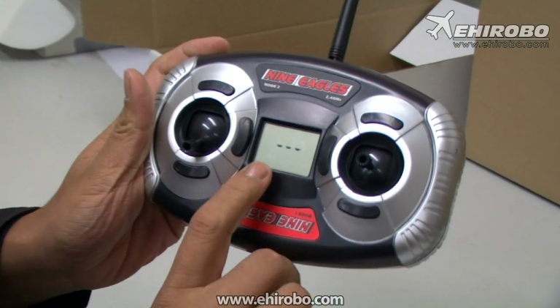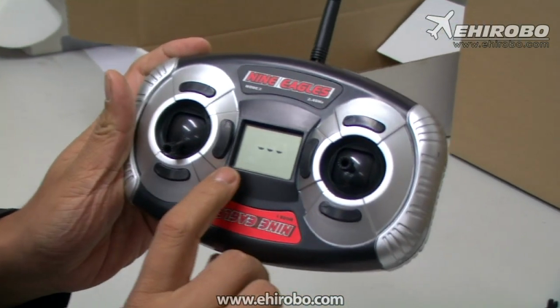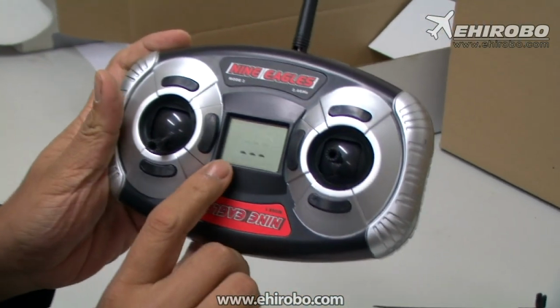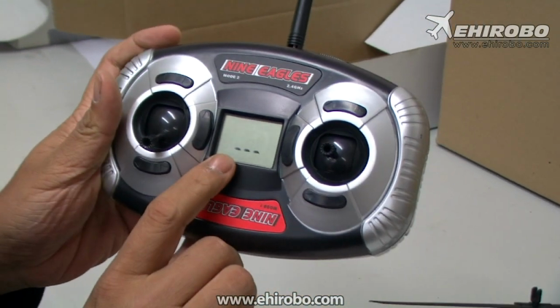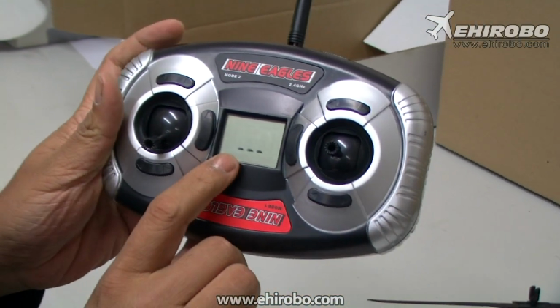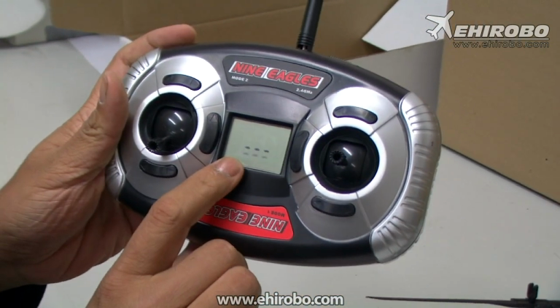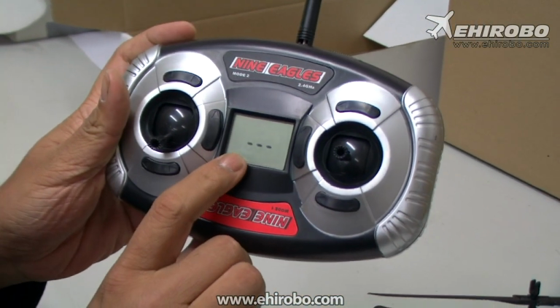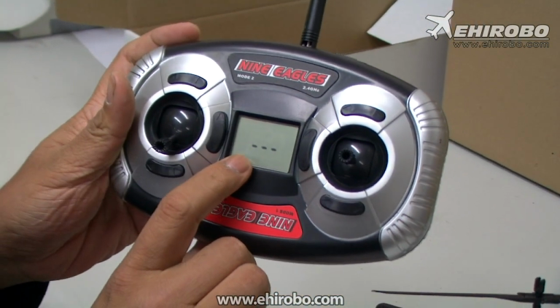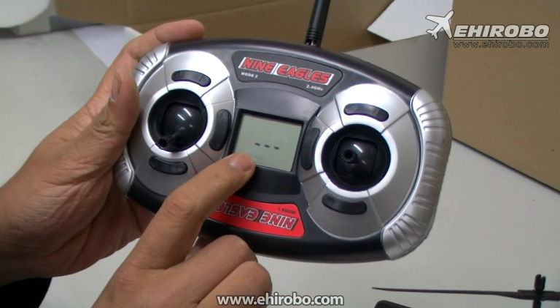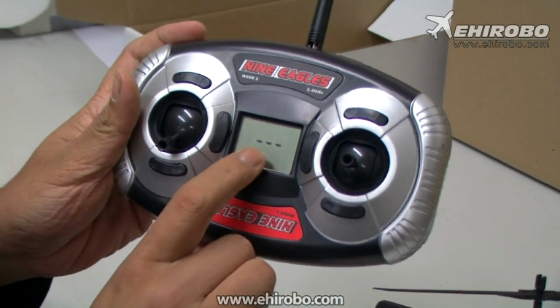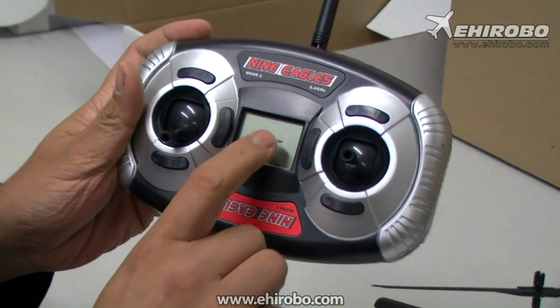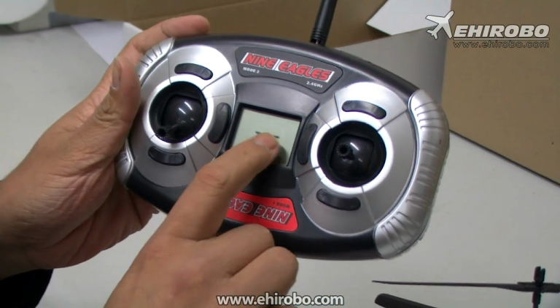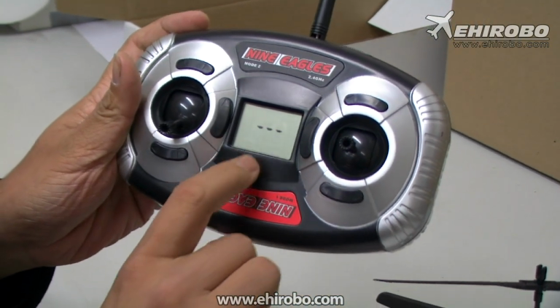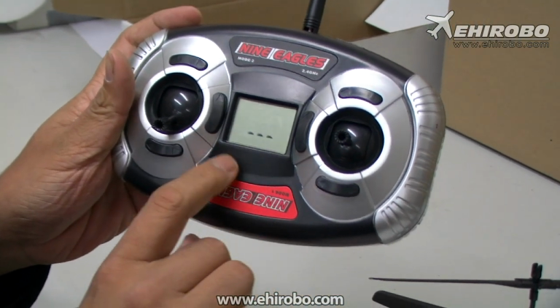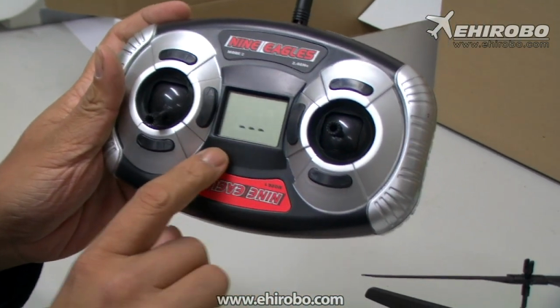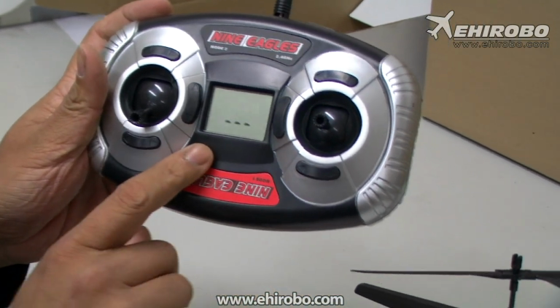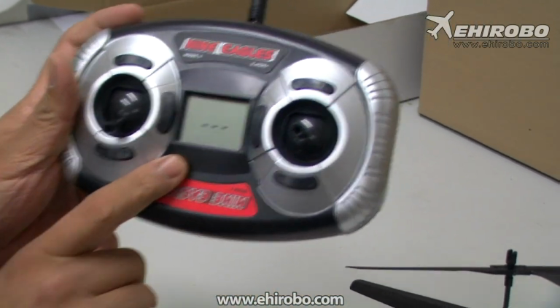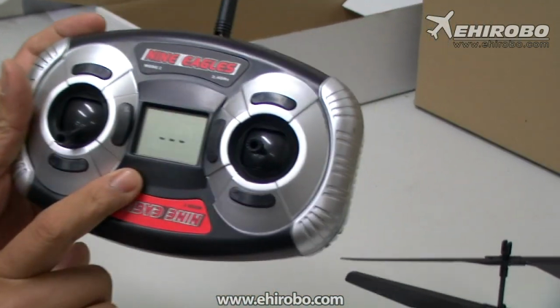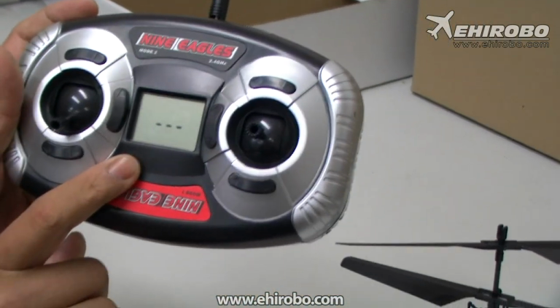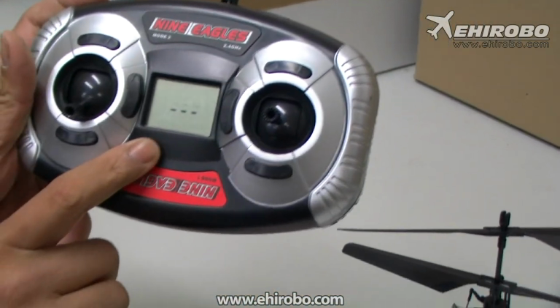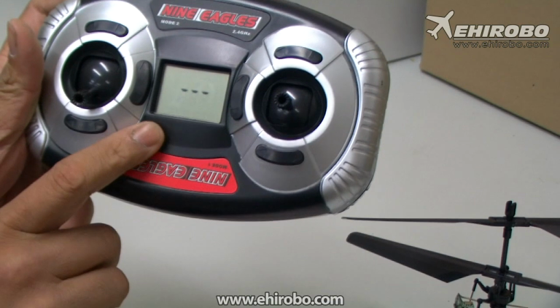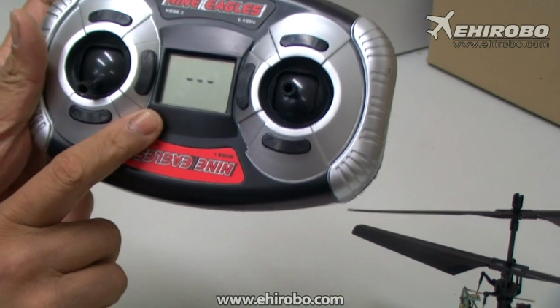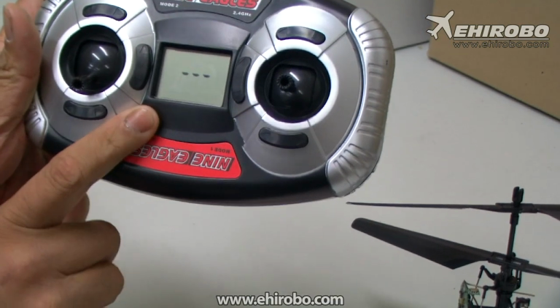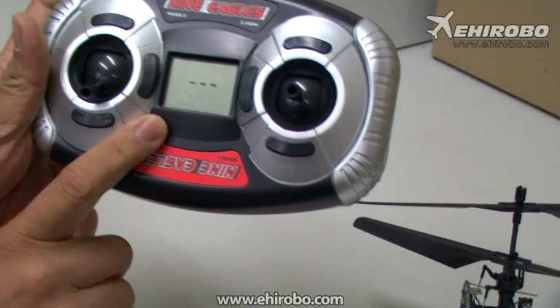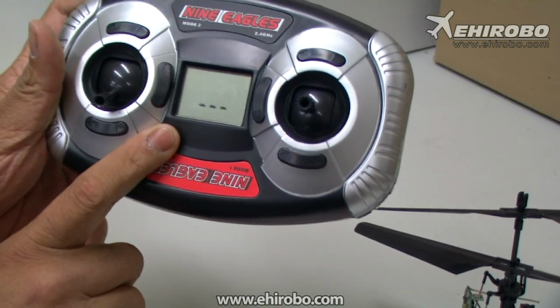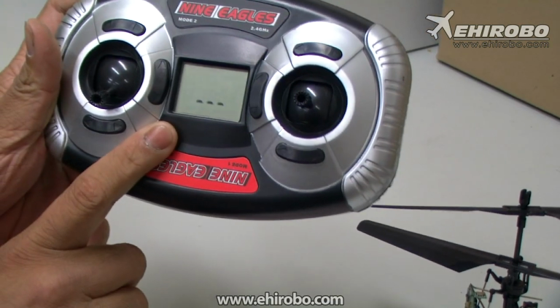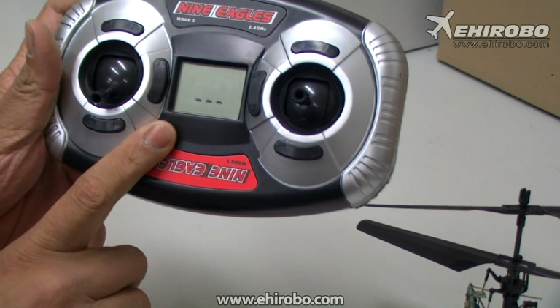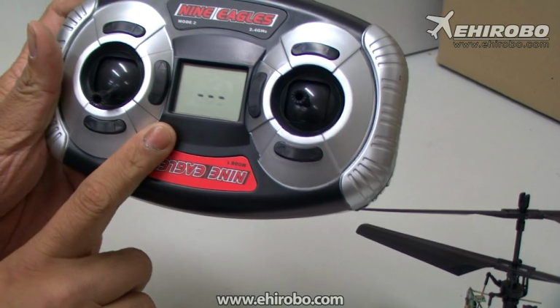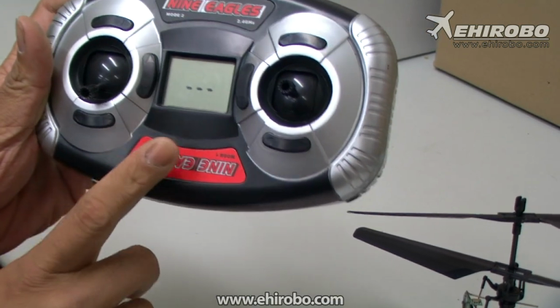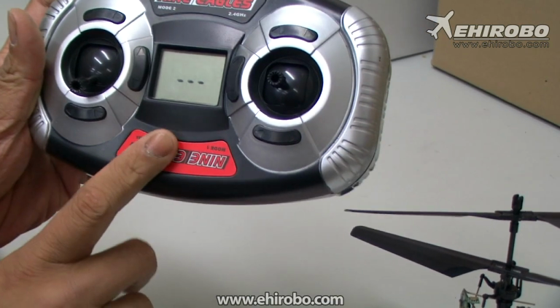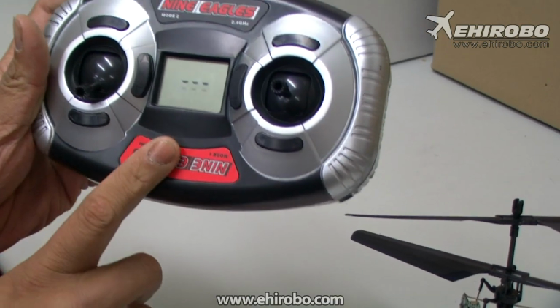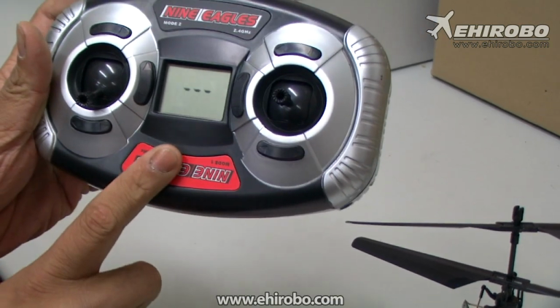You can see there will be a sign here and then the LED will be flashing like this, and it starts beeping.